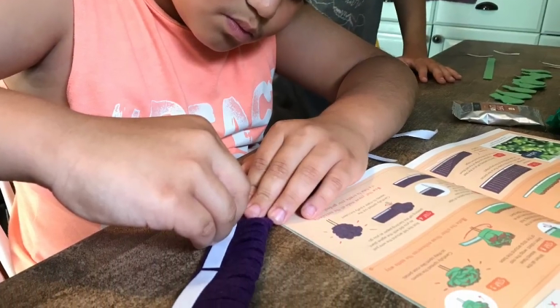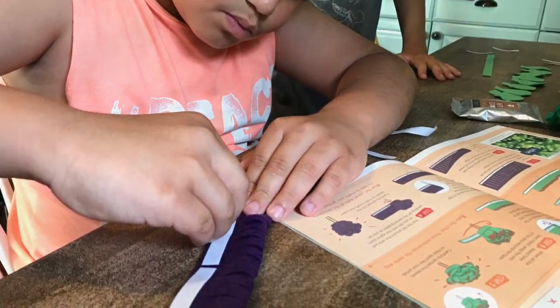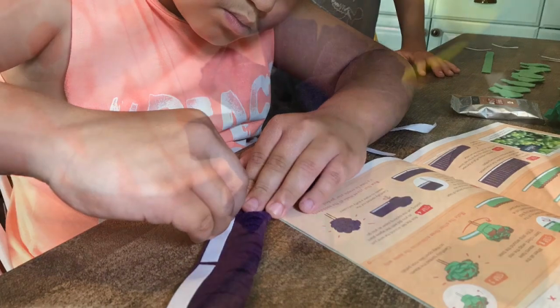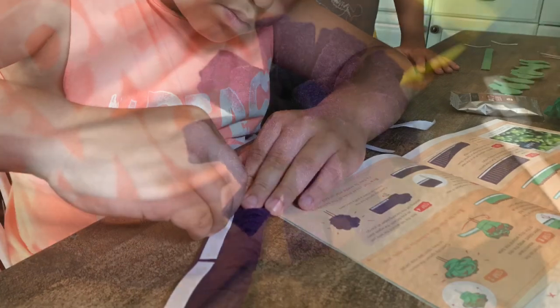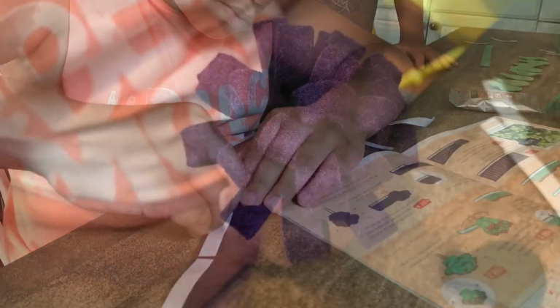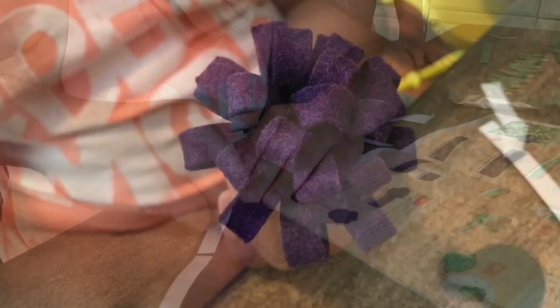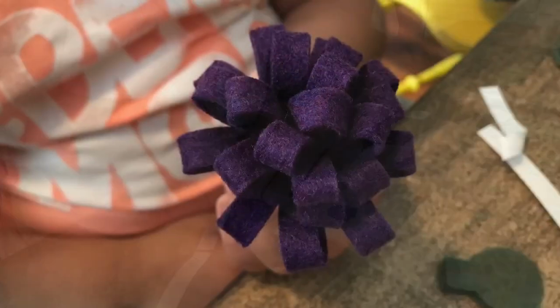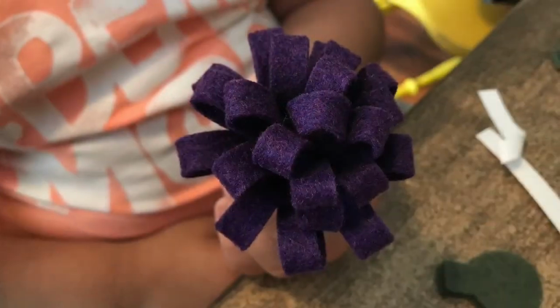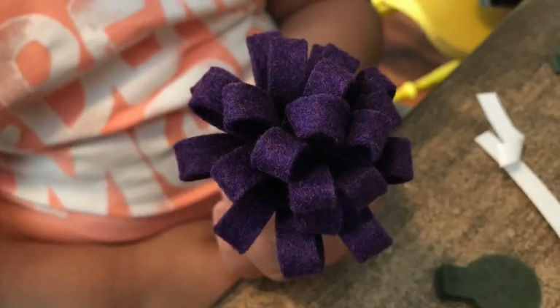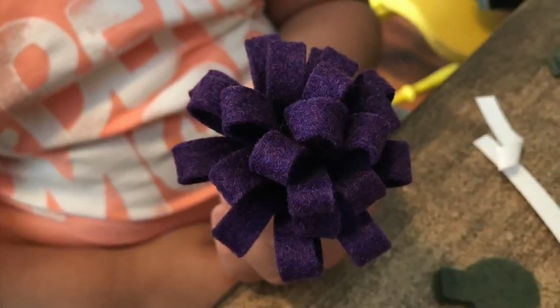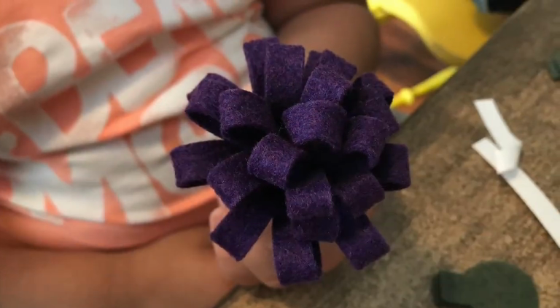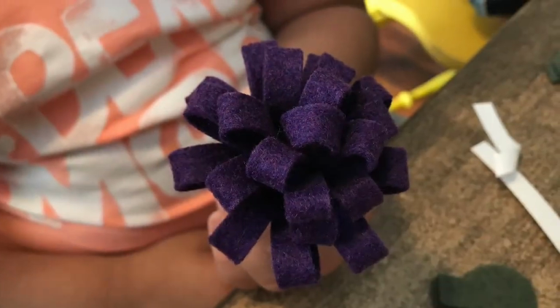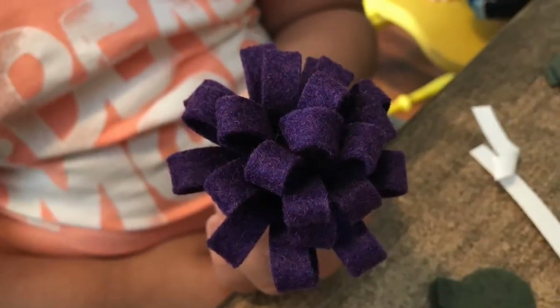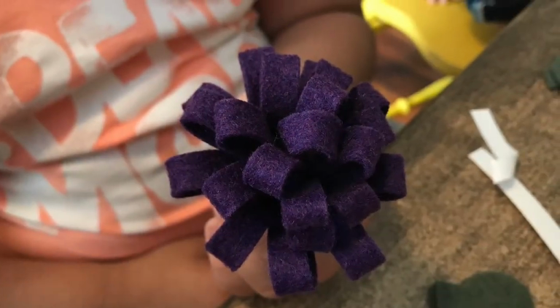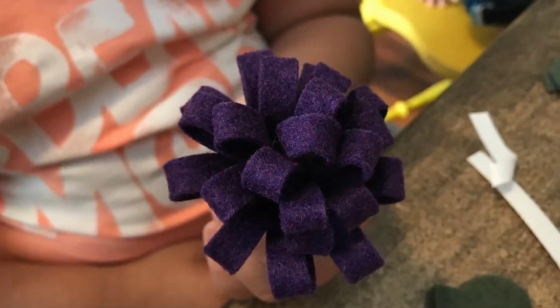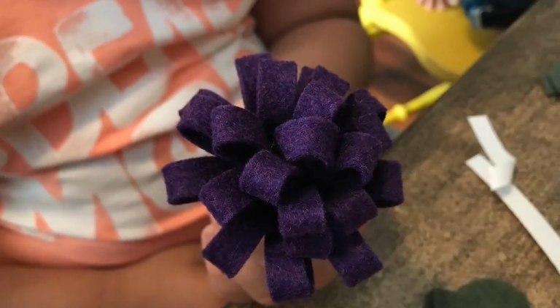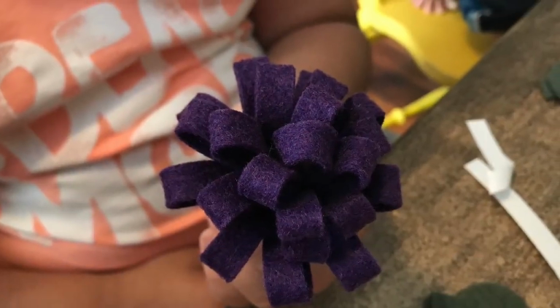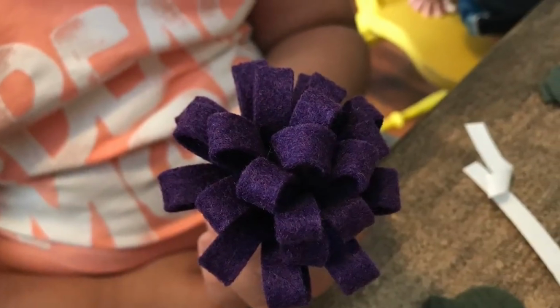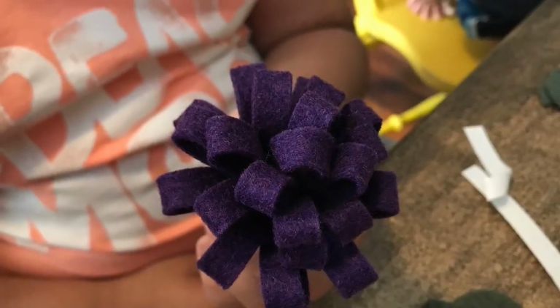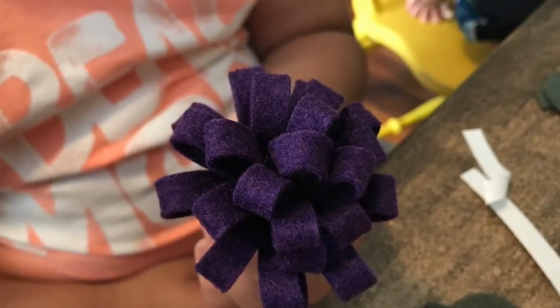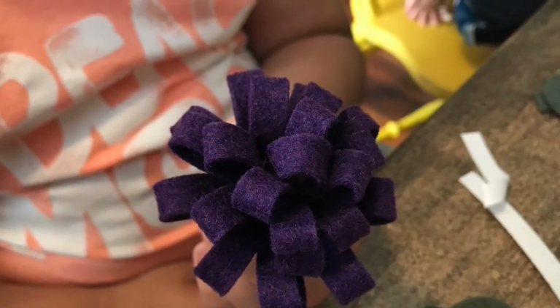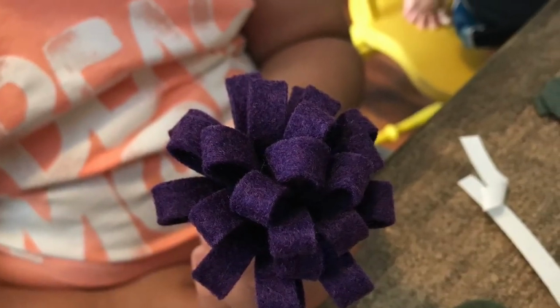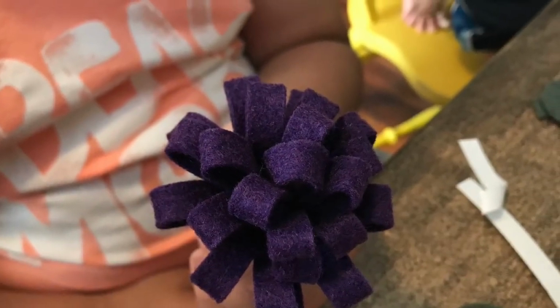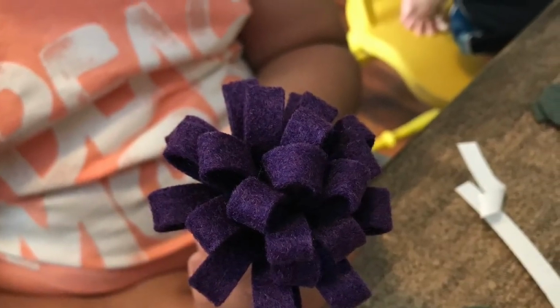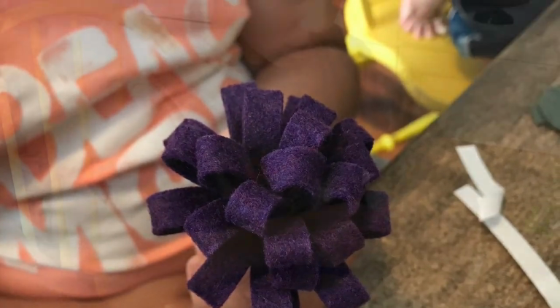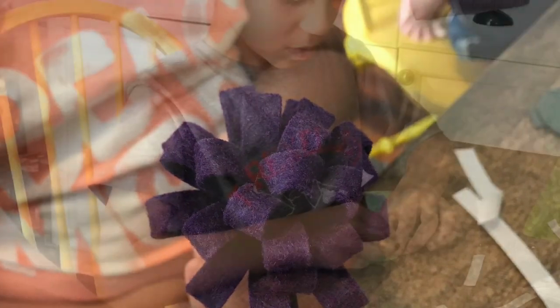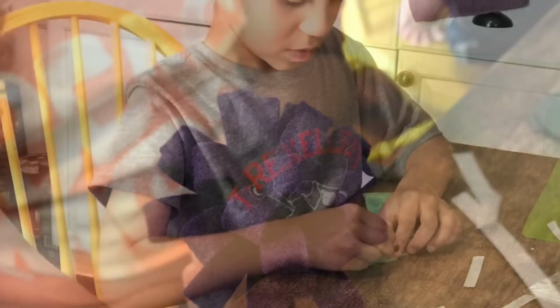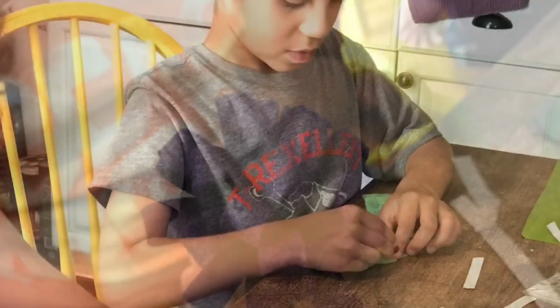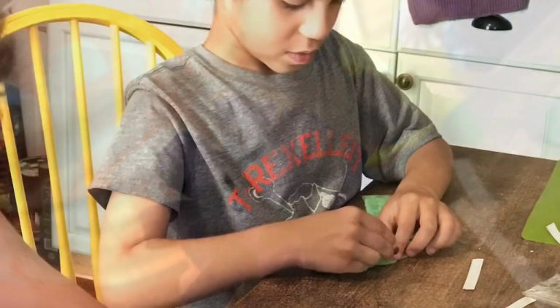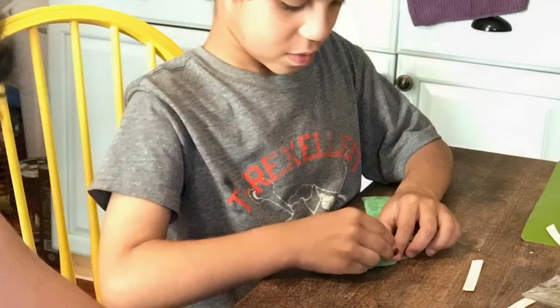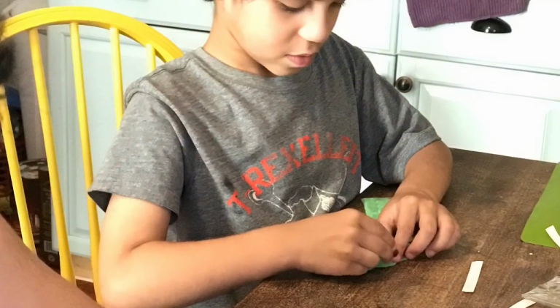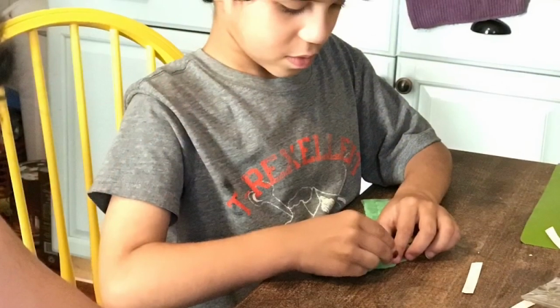Even though it said nine and up, you can totally include your whole family to do these. It's so cute — they came out great.